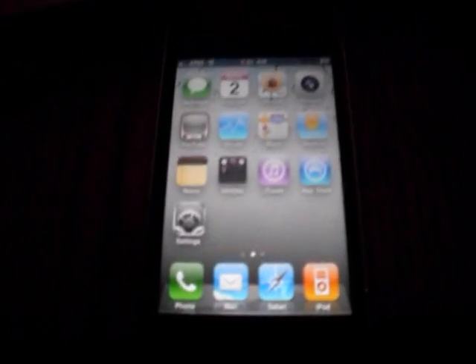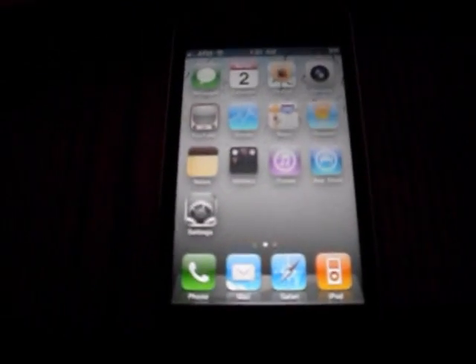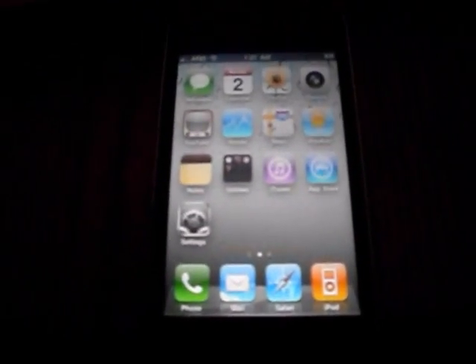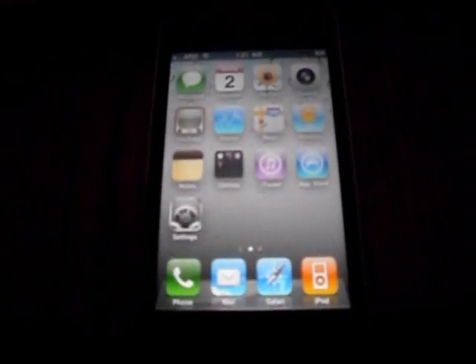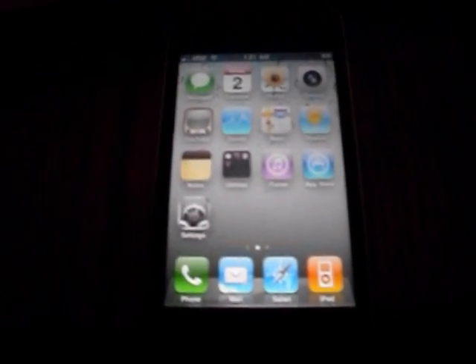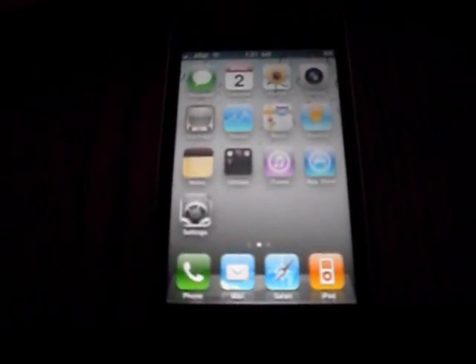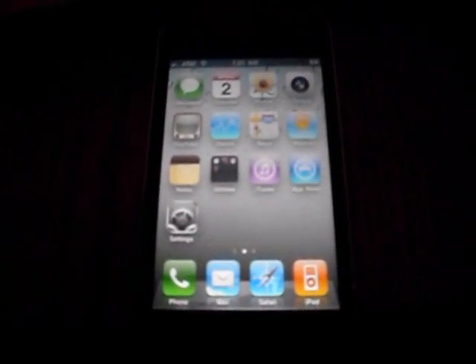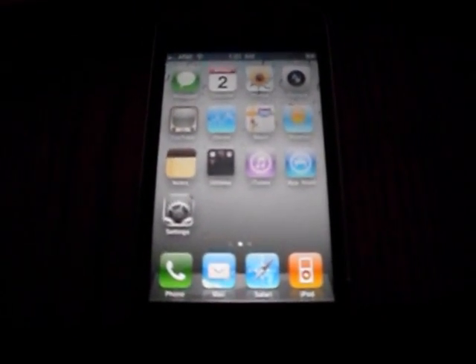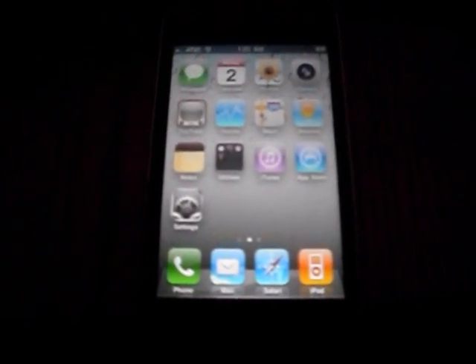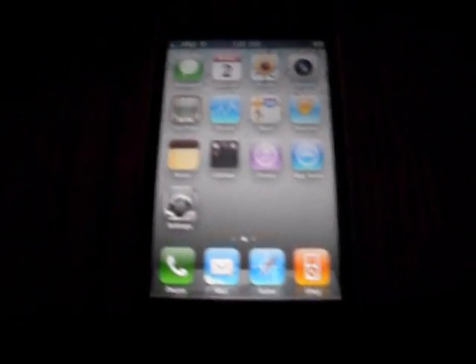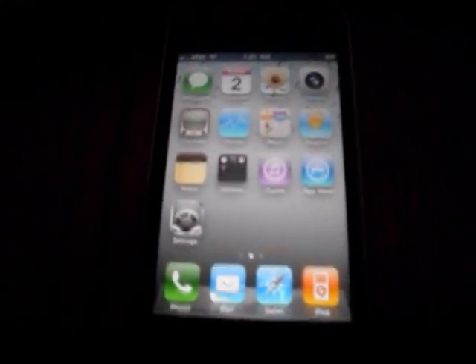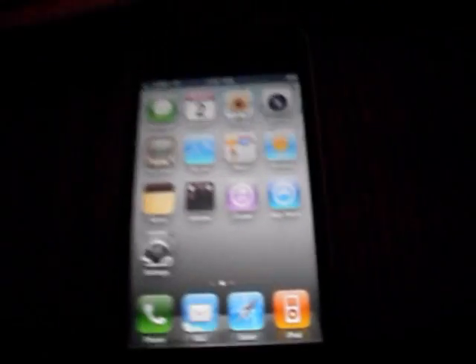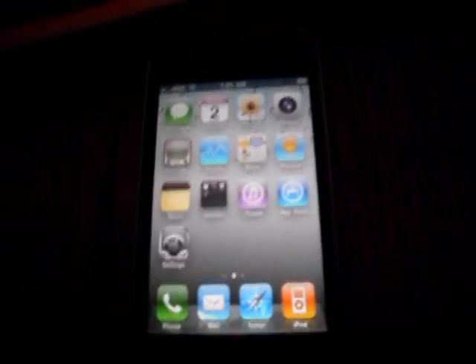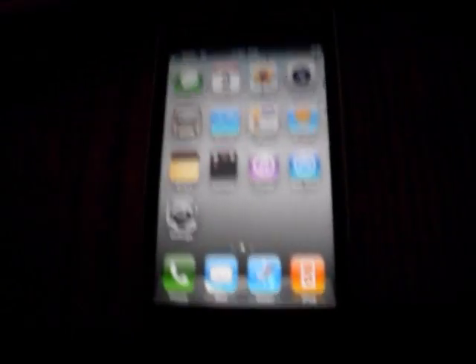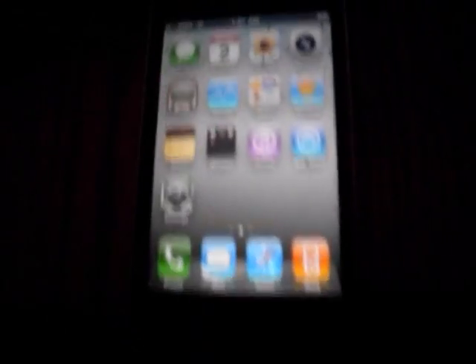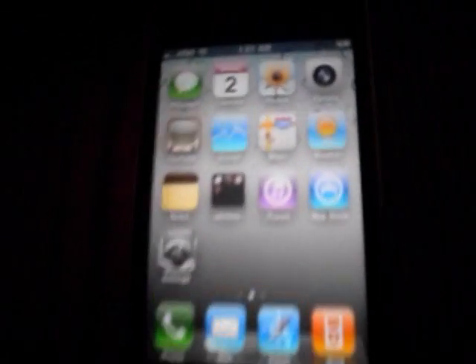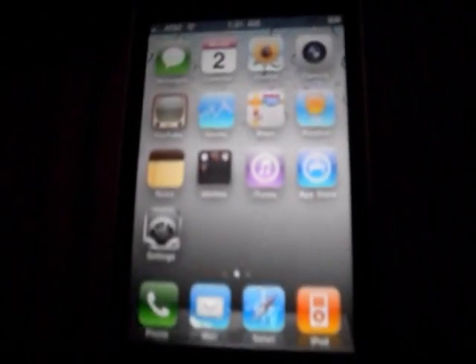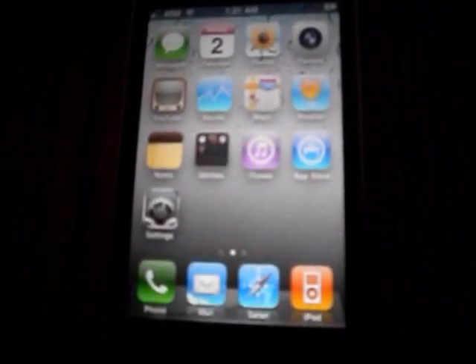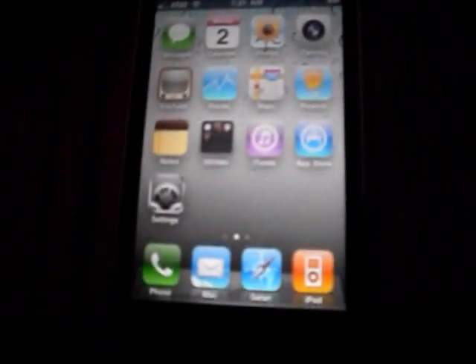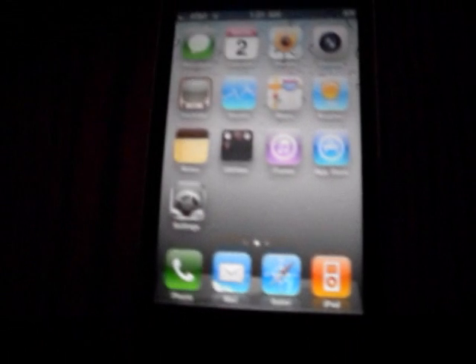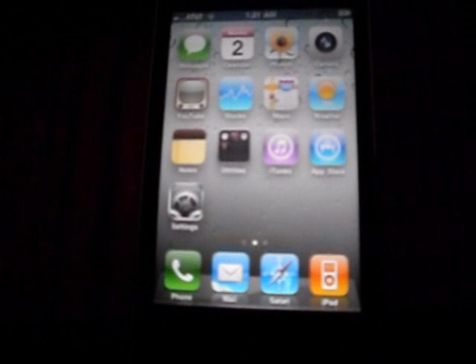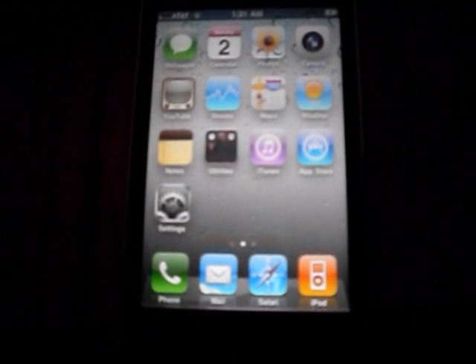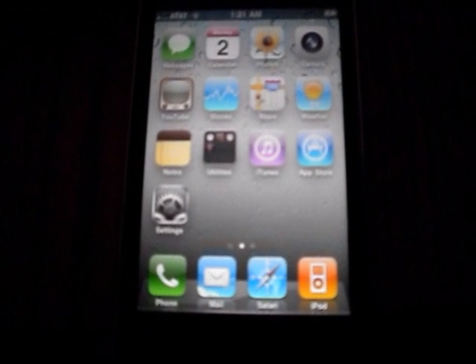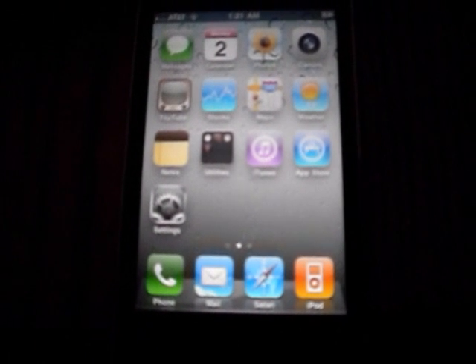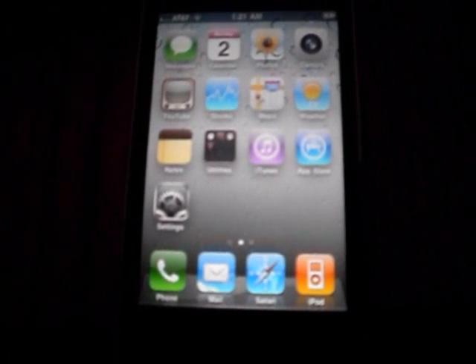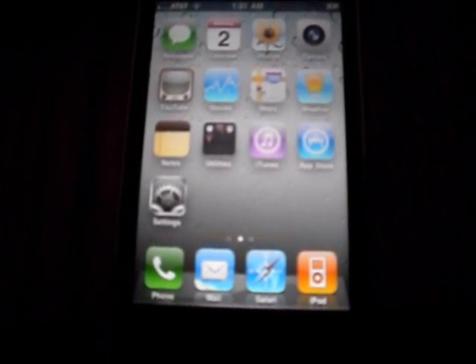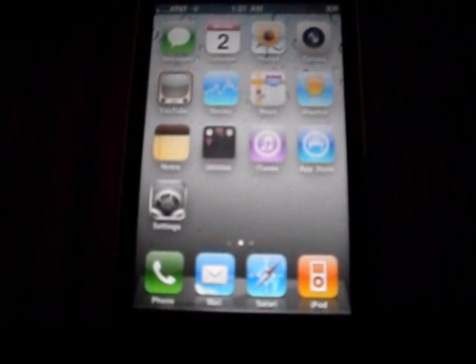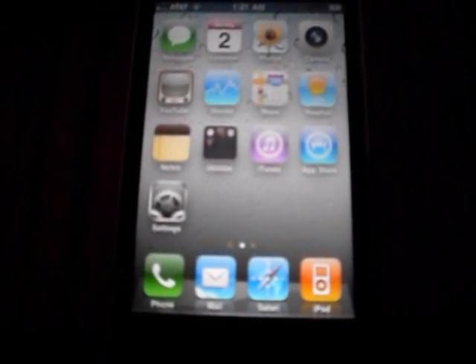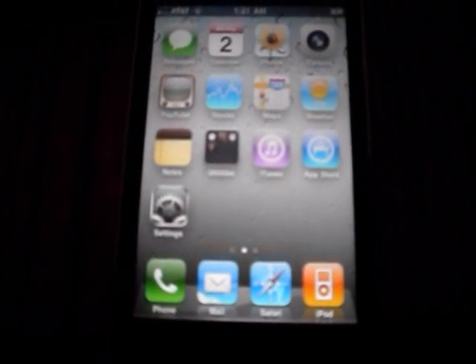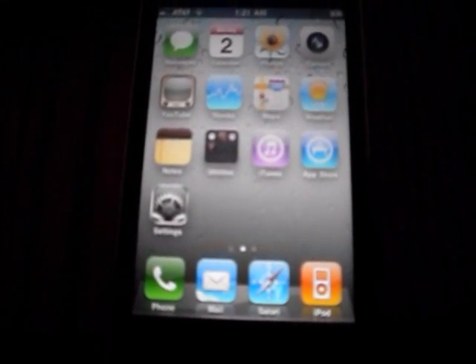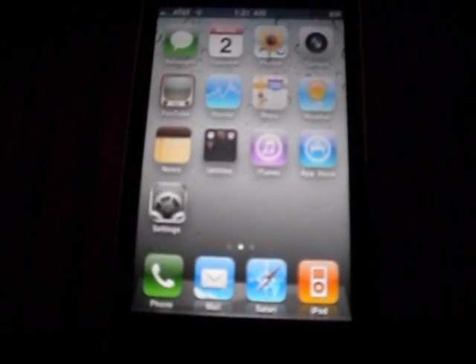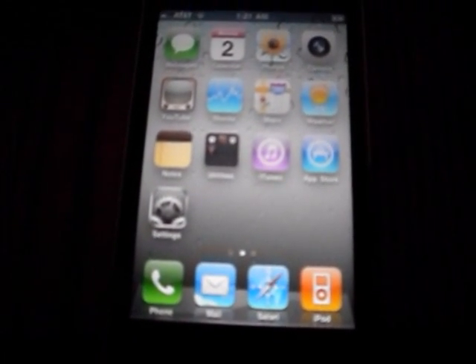What's up YouTube? It's OtisRHW. I'm doing a video here on the new jailbreak.